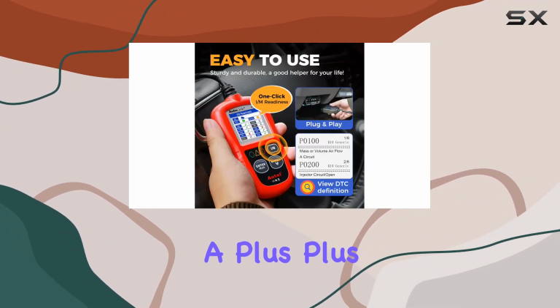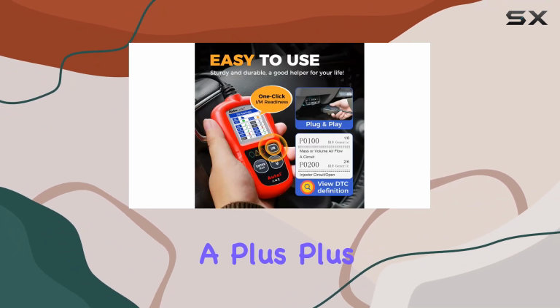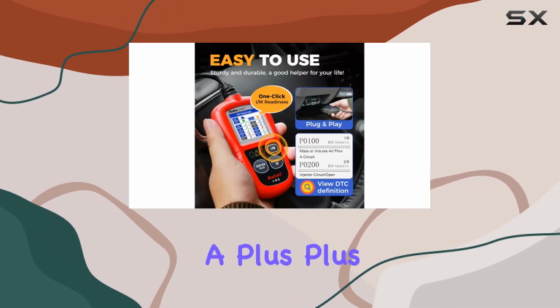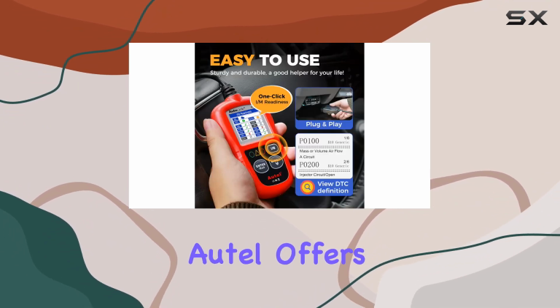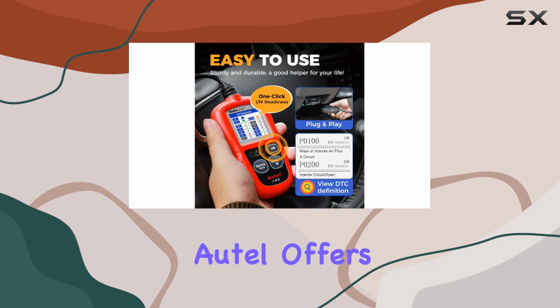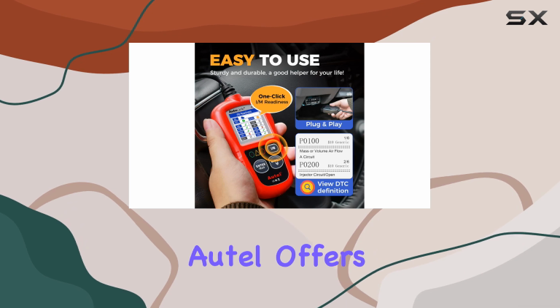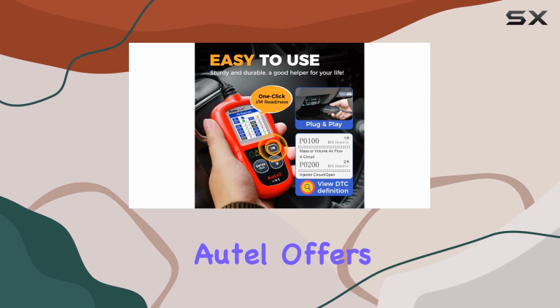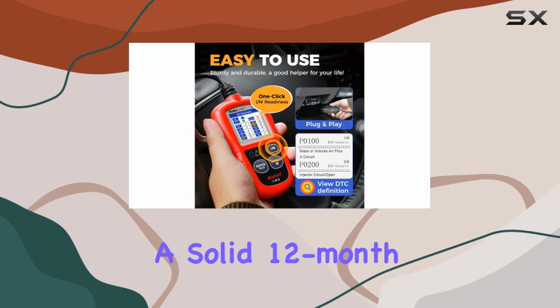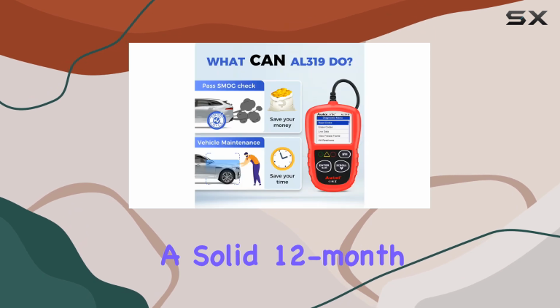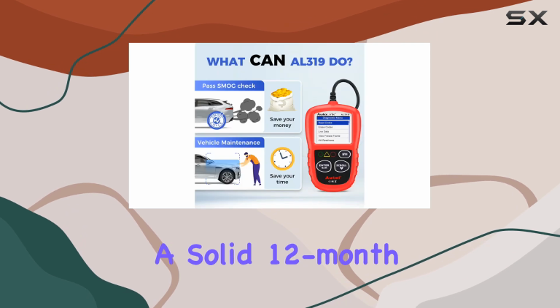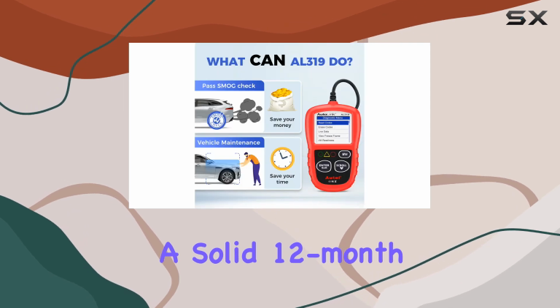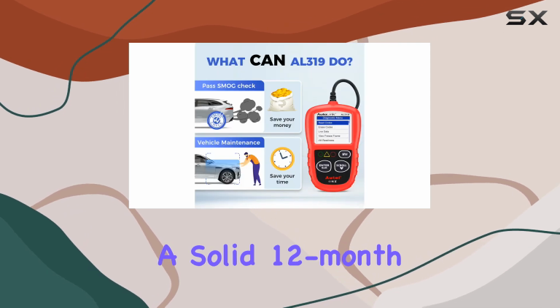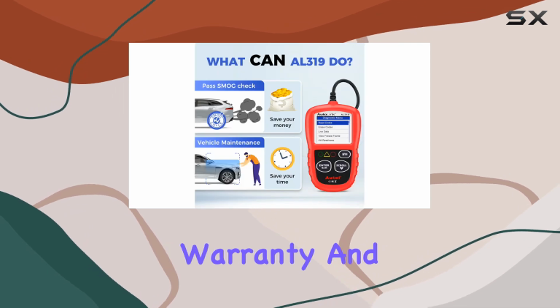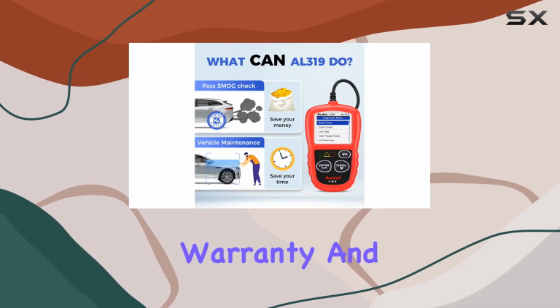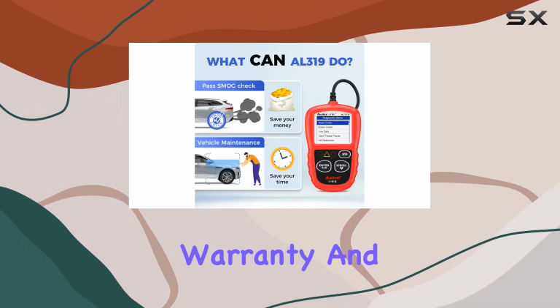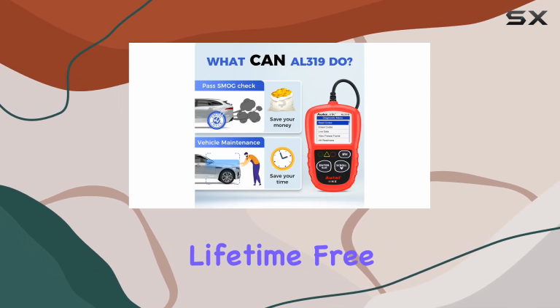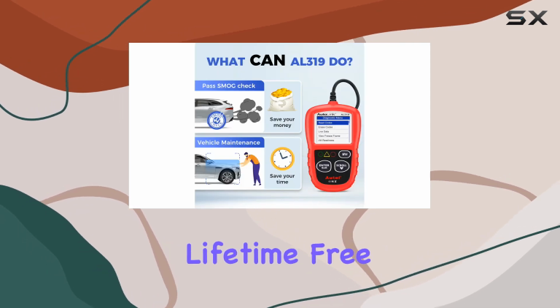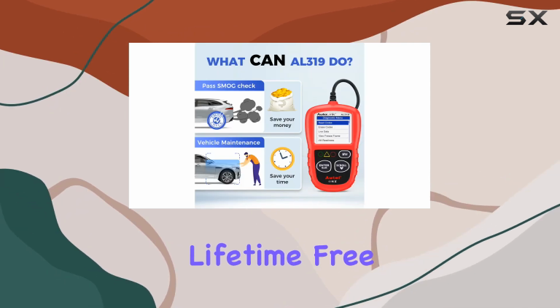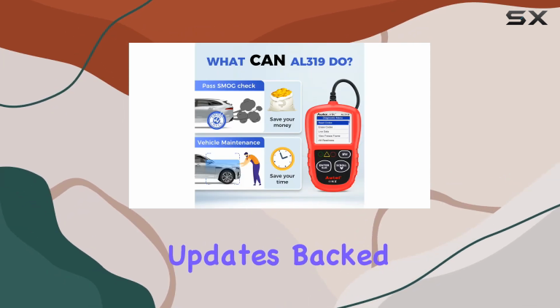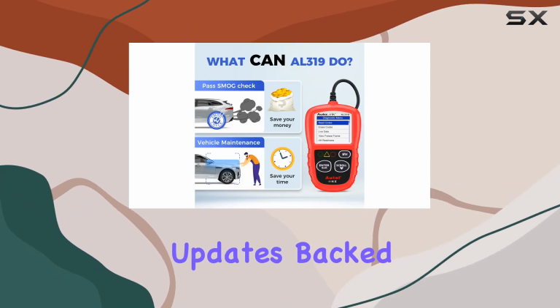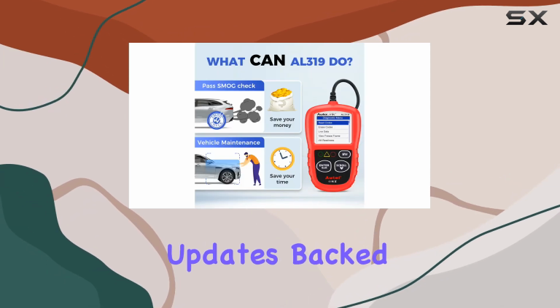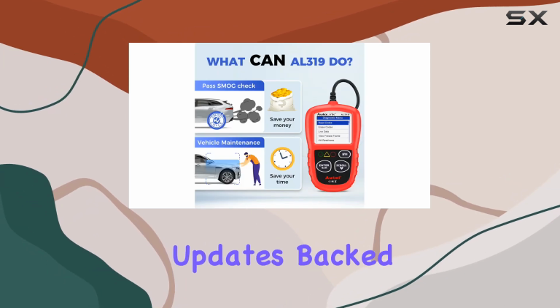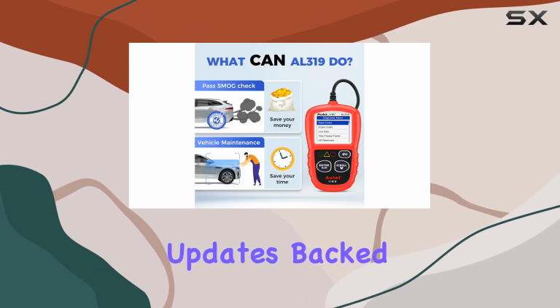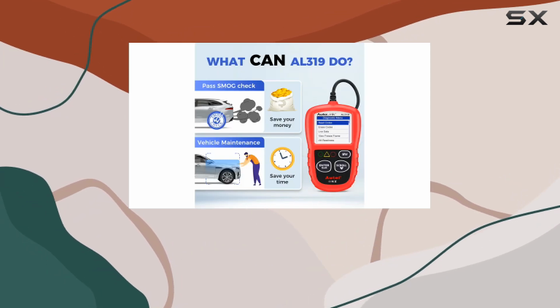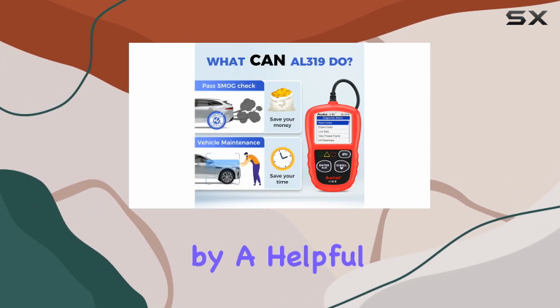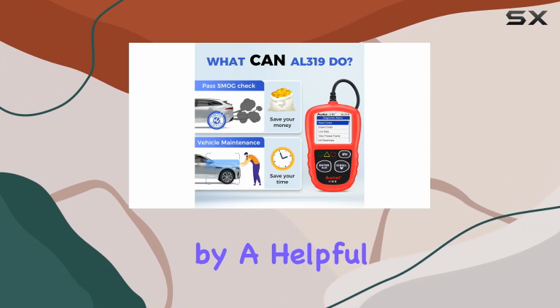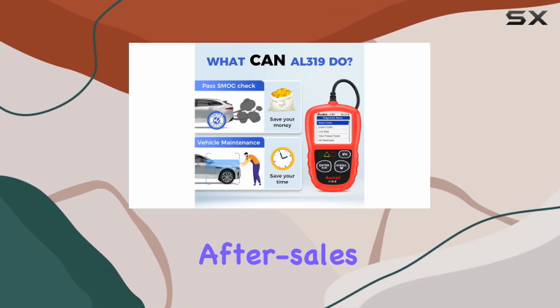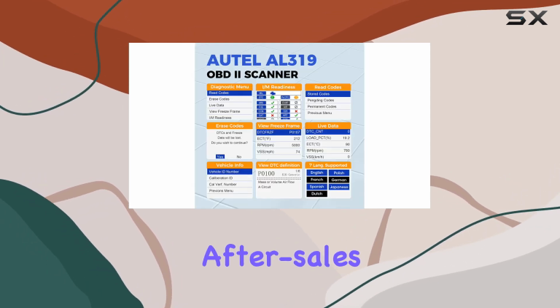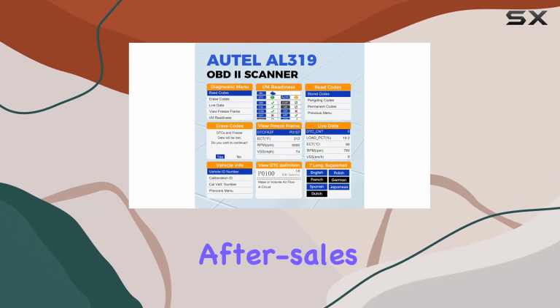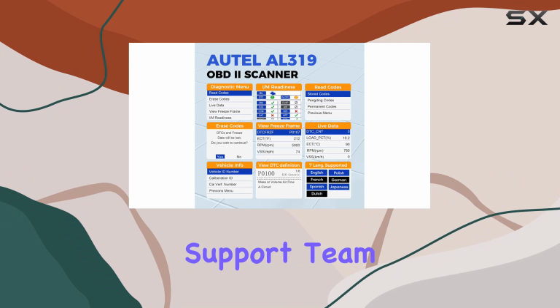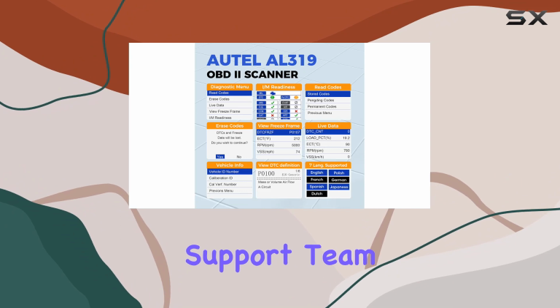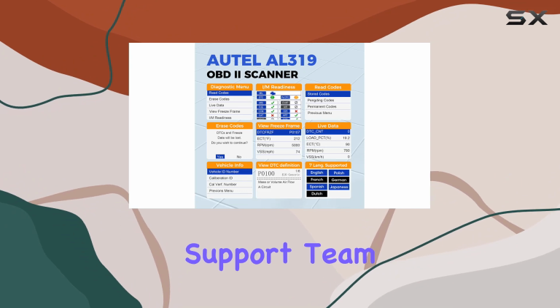Auto offers a solid 12-month warranty and lifetime-free updates, backed by a helpful after-sales support team.